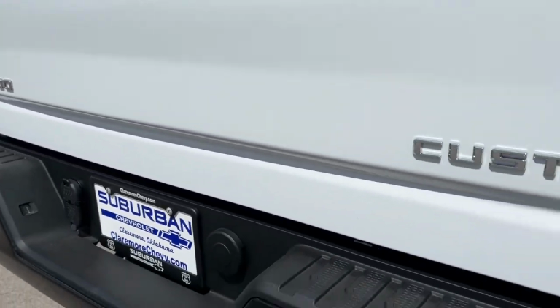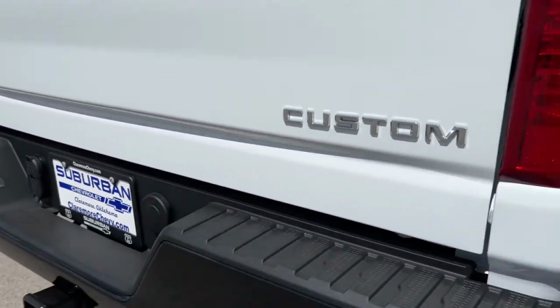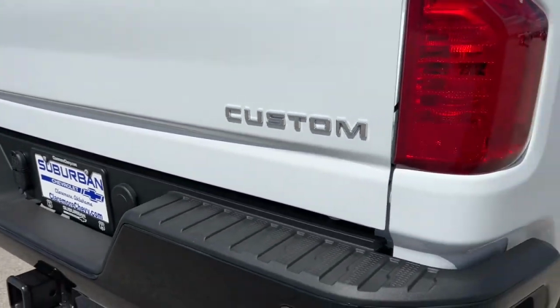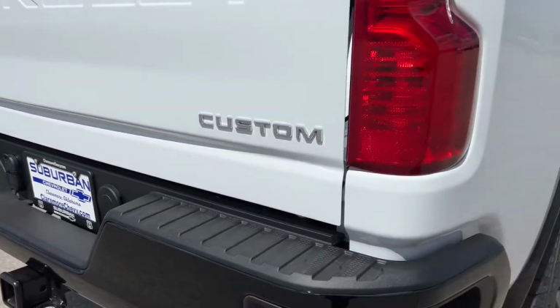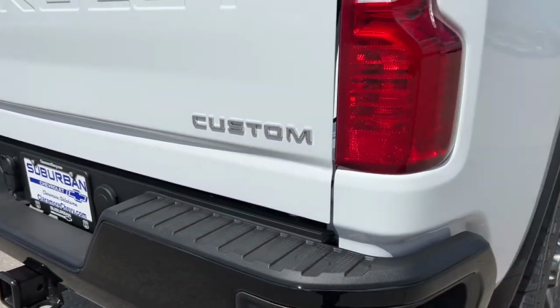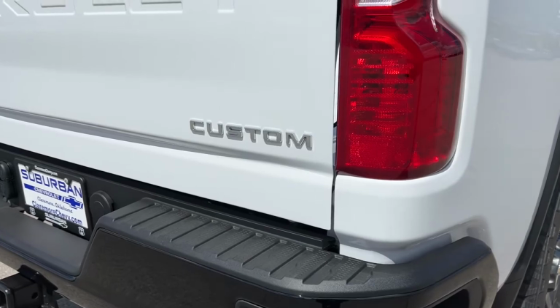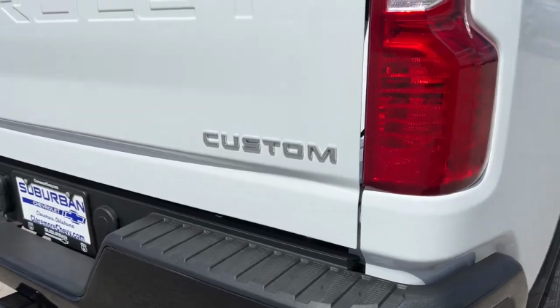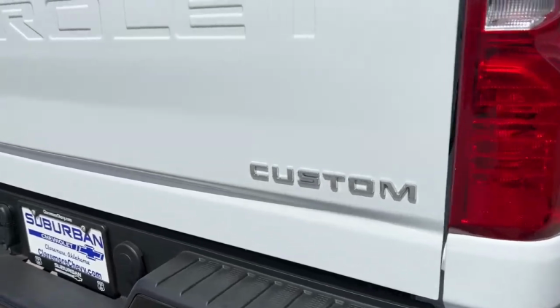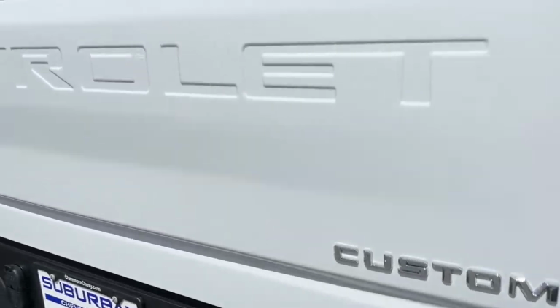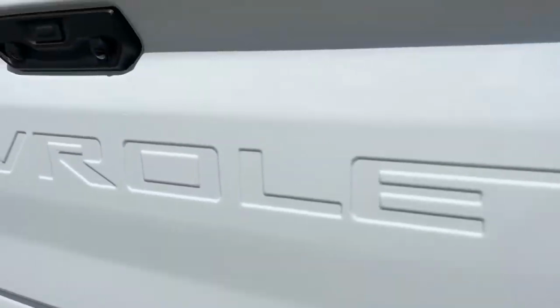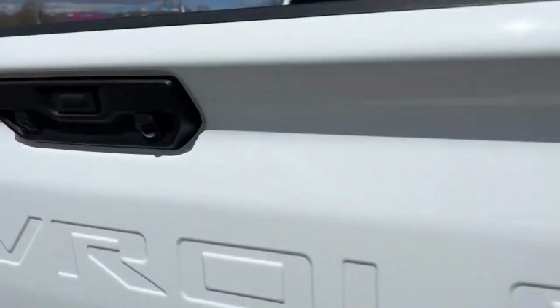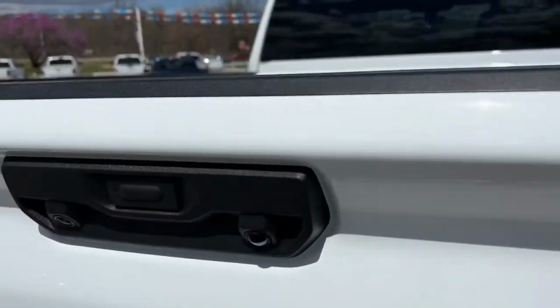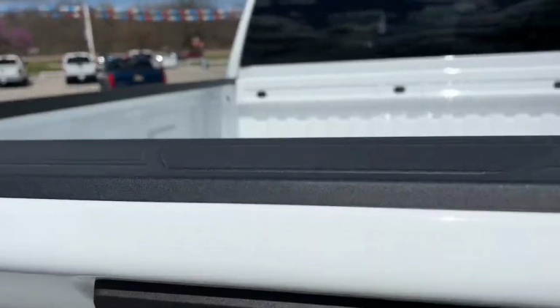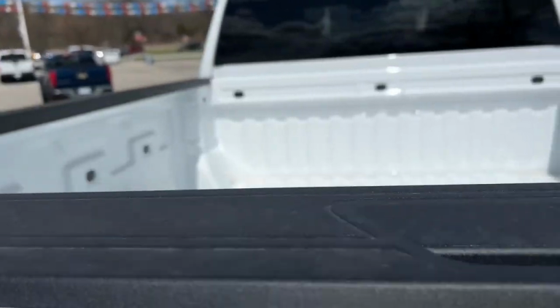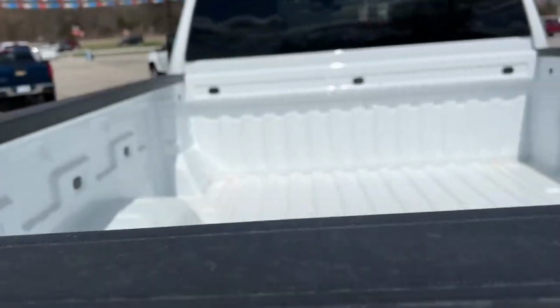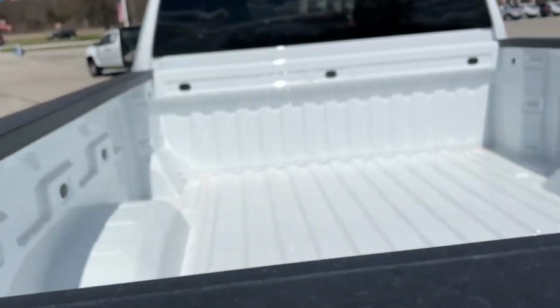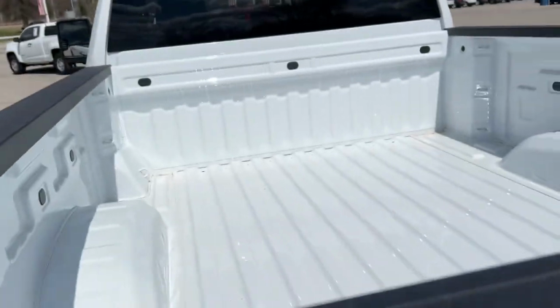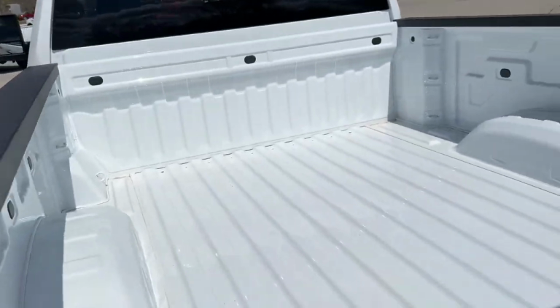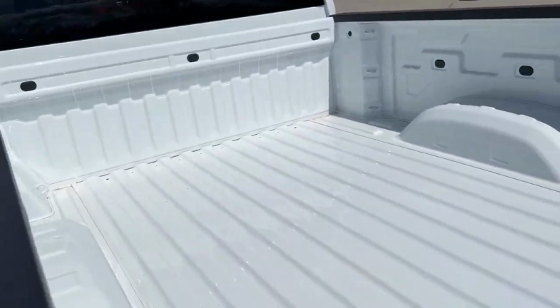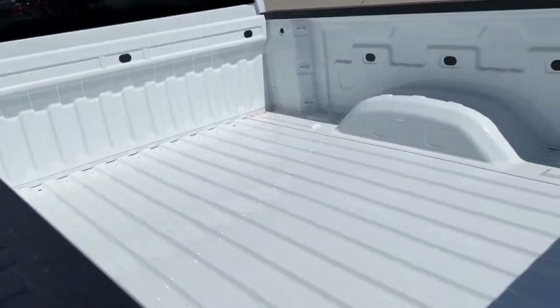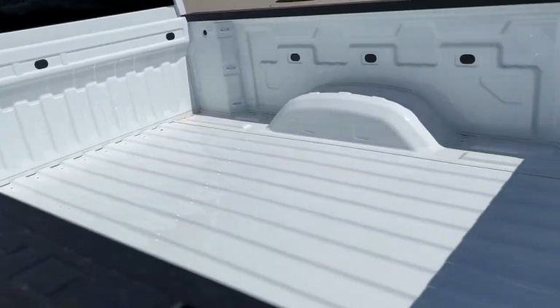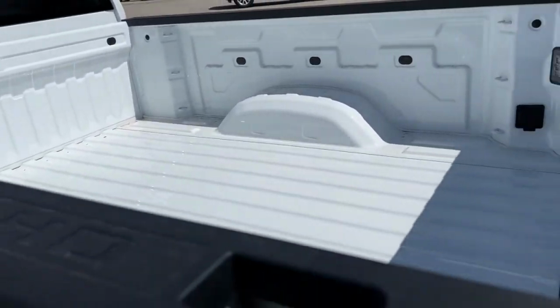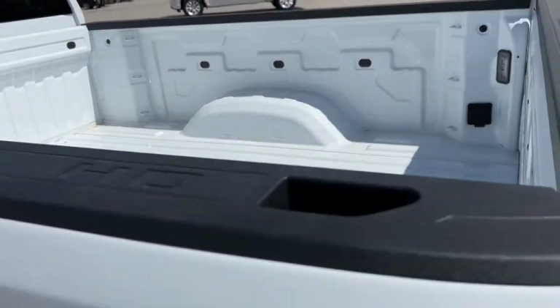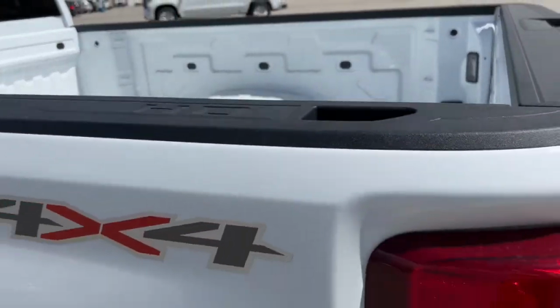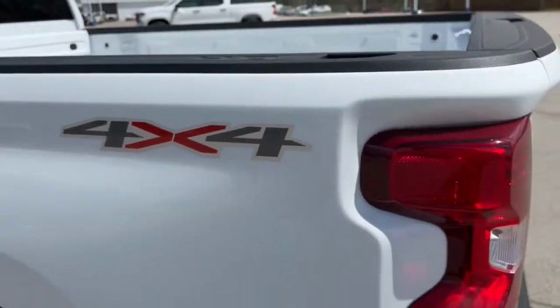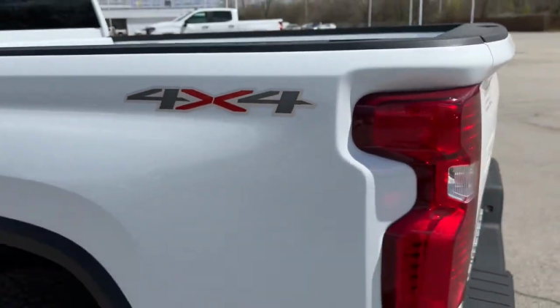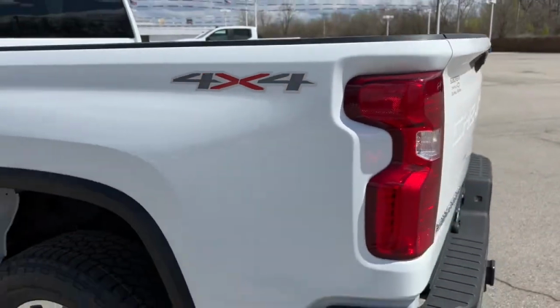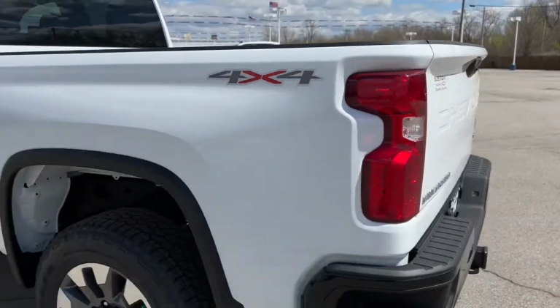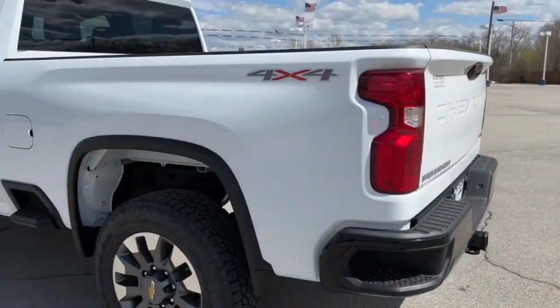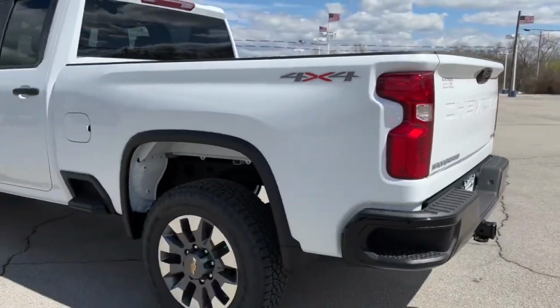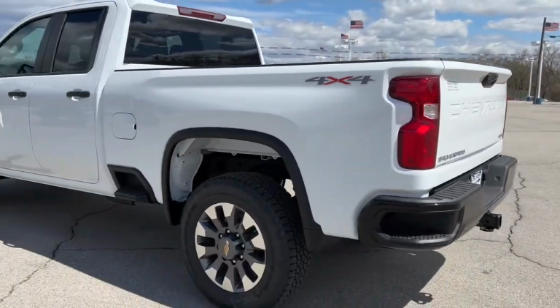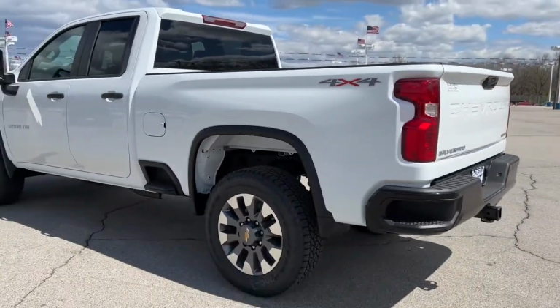4-wheel drive, aluminum wheels, rear AC, Bluetooth connection, stability control.